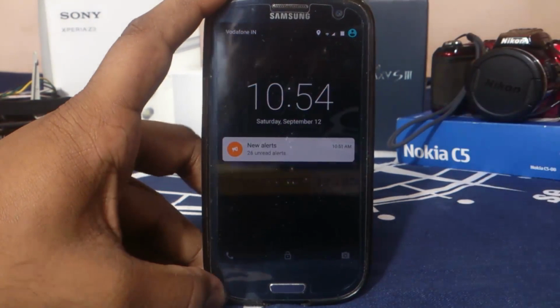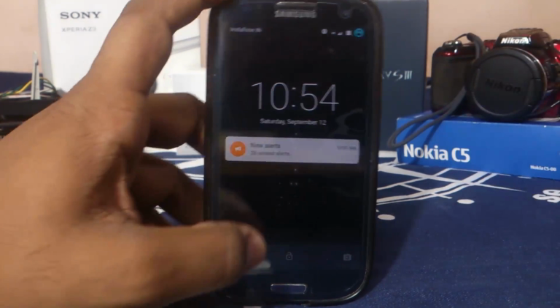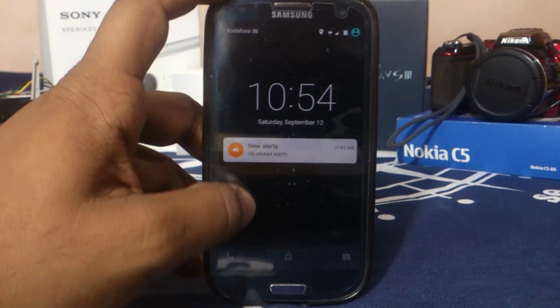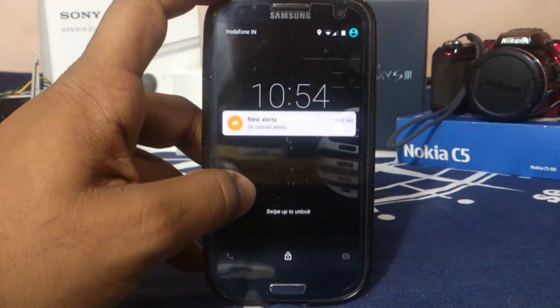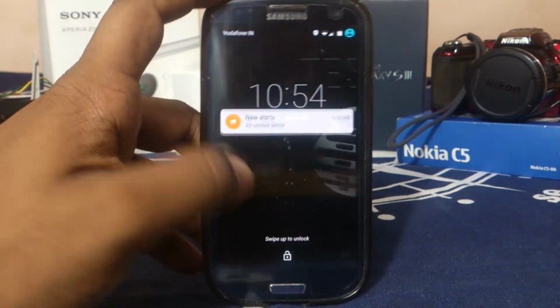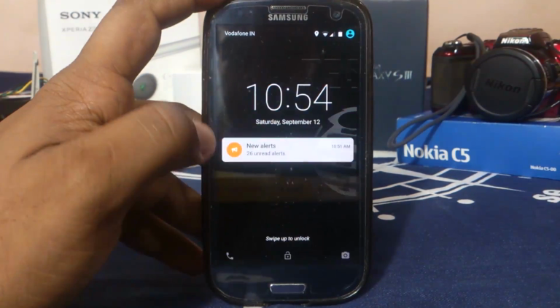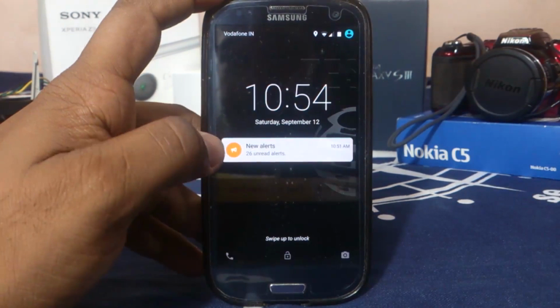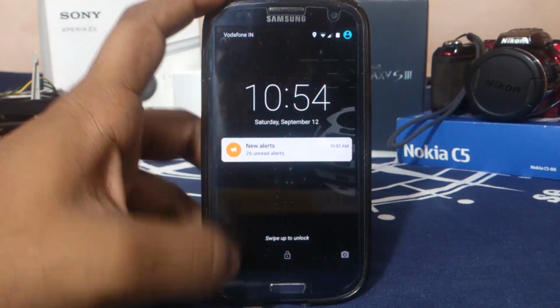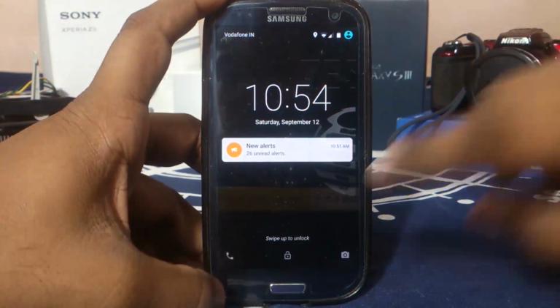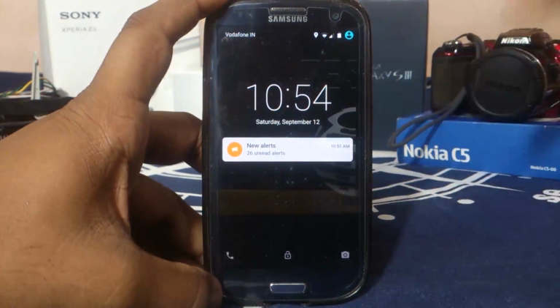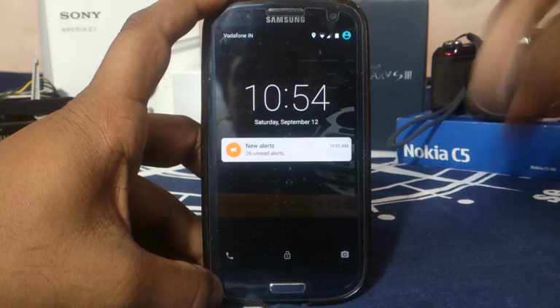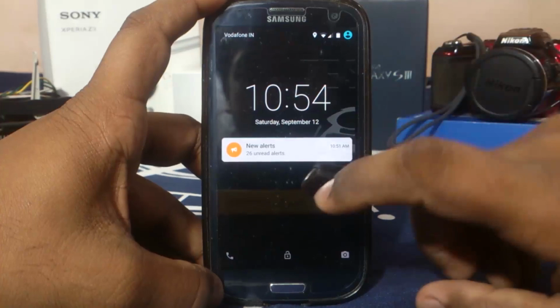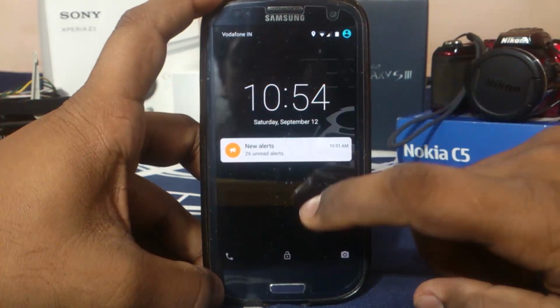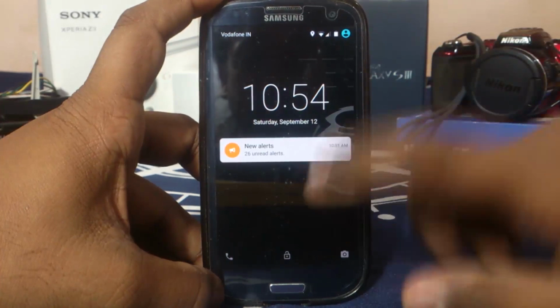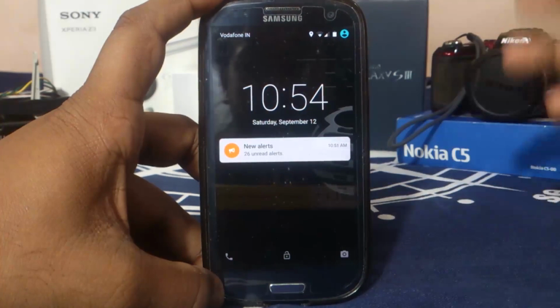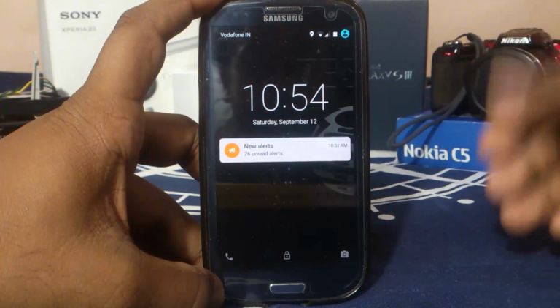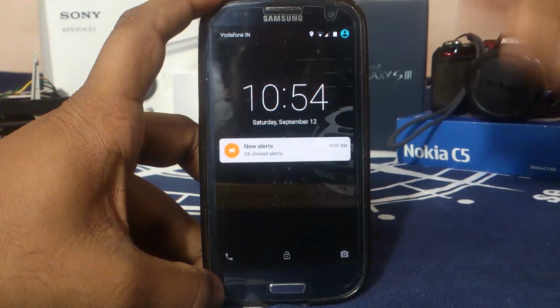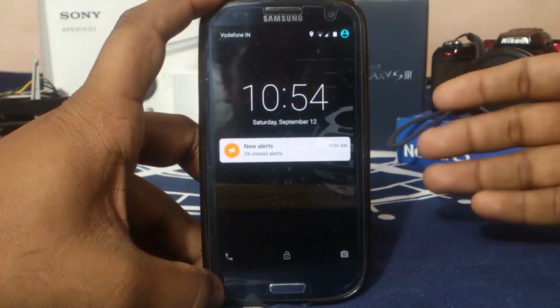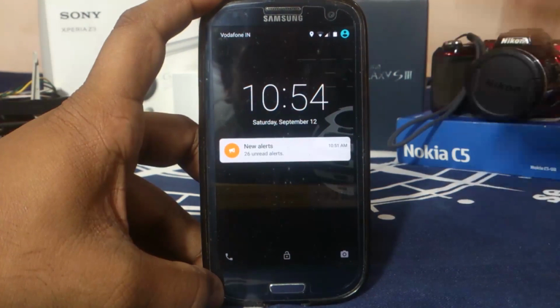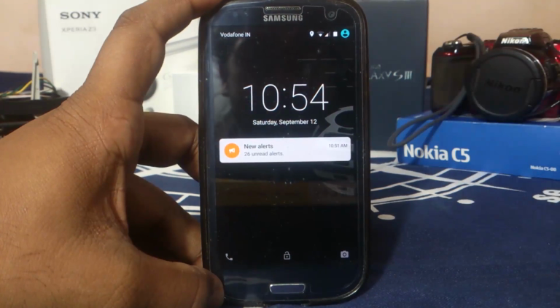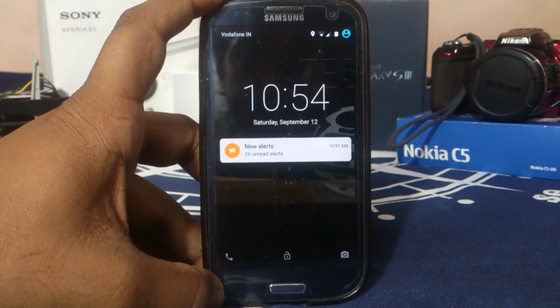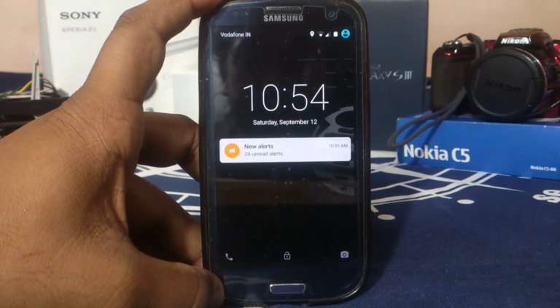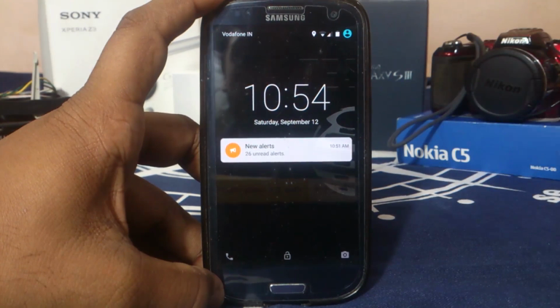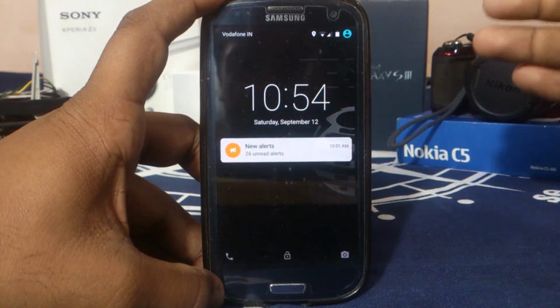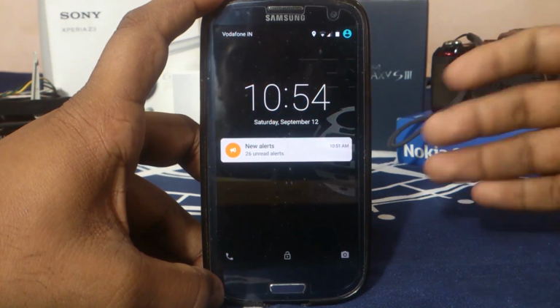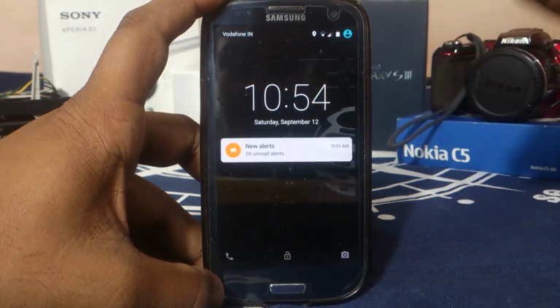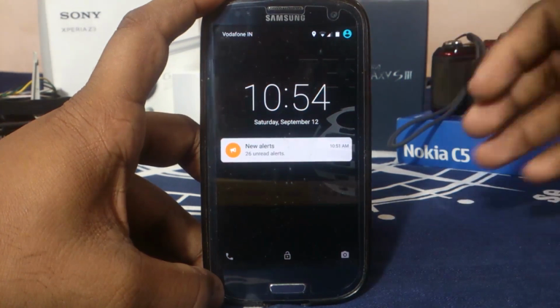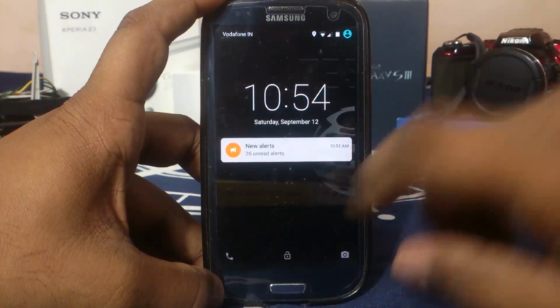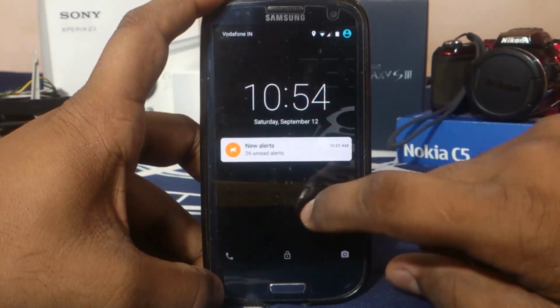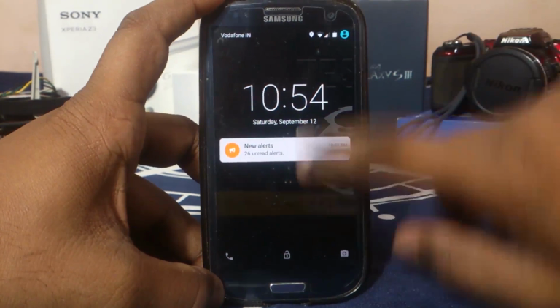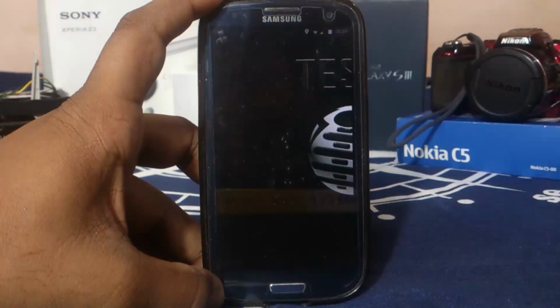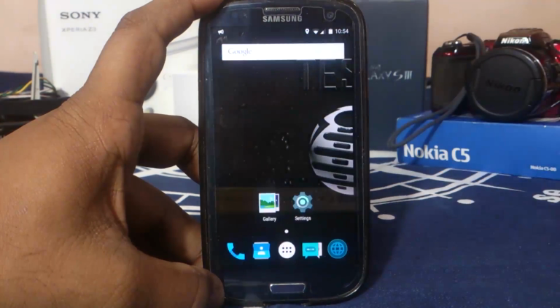Let's get started. First of all, what you would see here is the lock screen, which is simple and normal, so I'm not going to get too much into that.